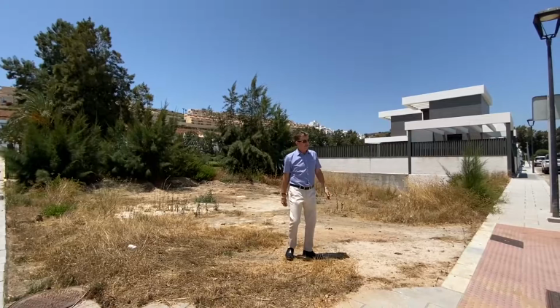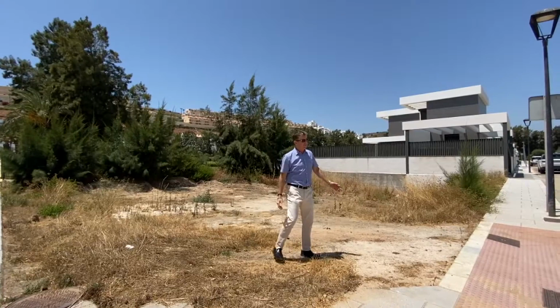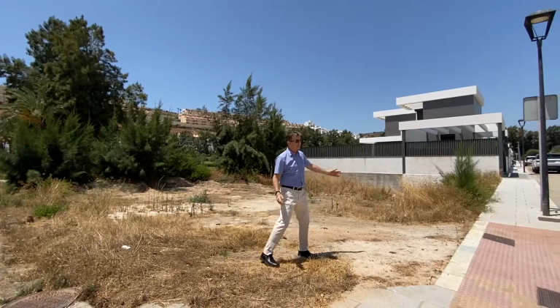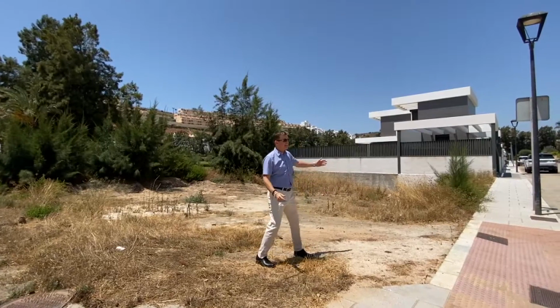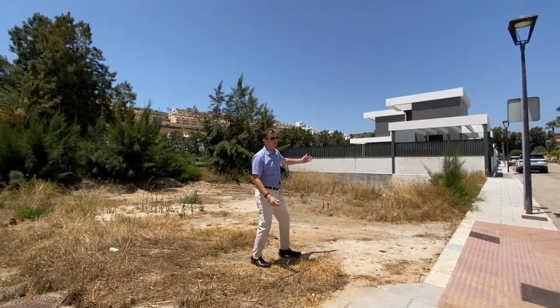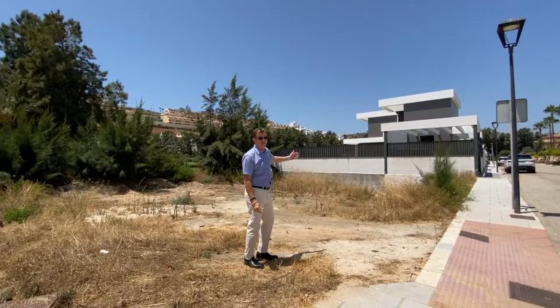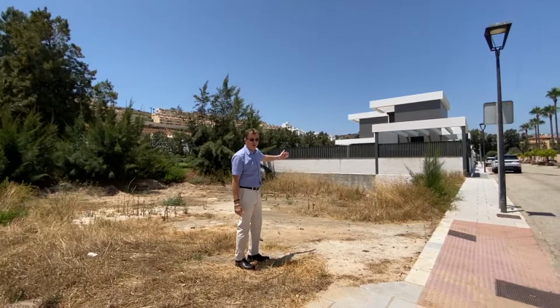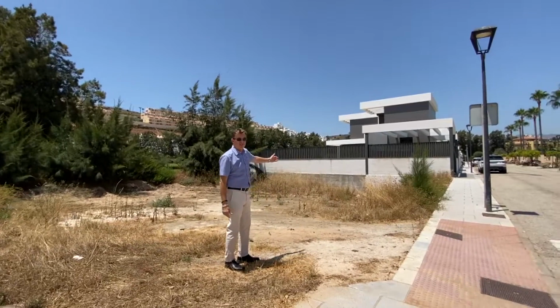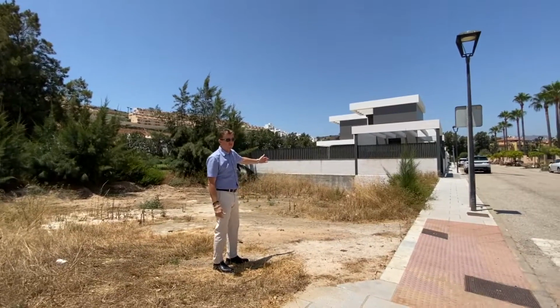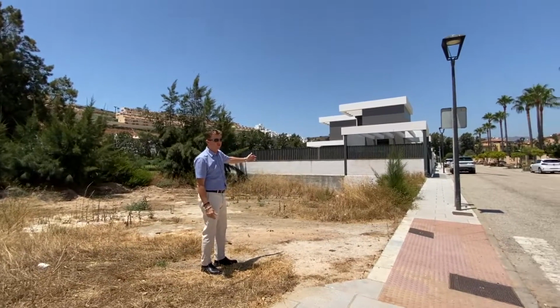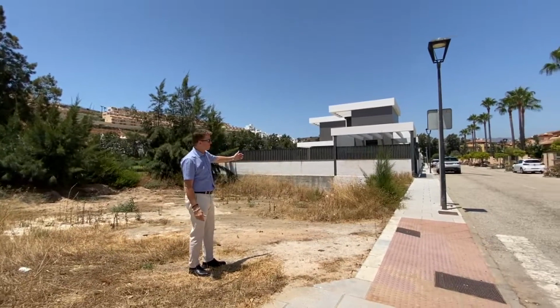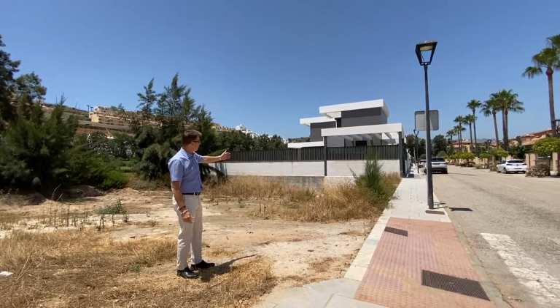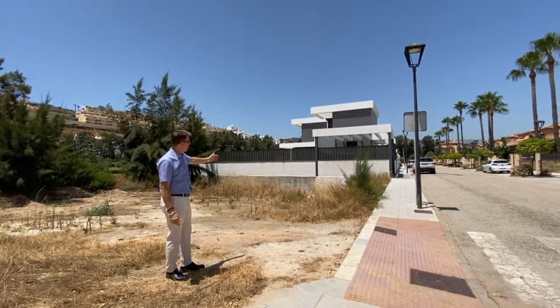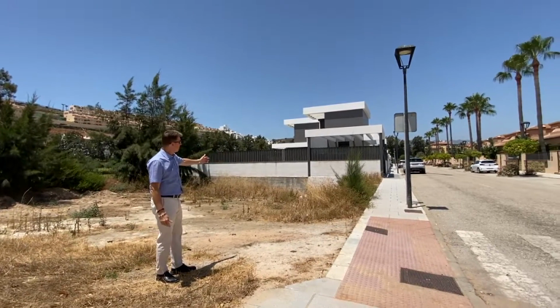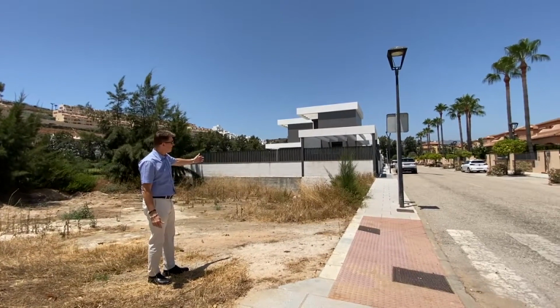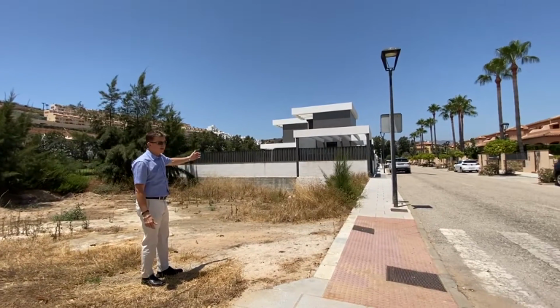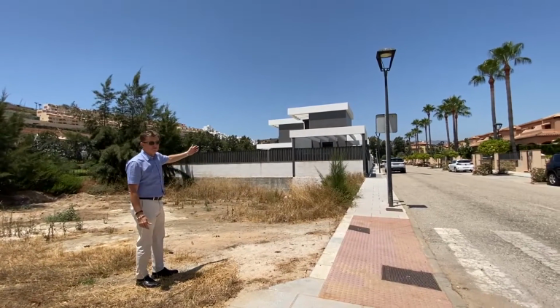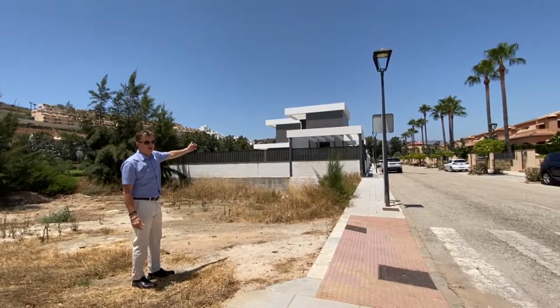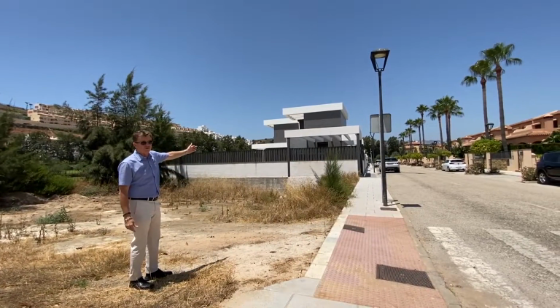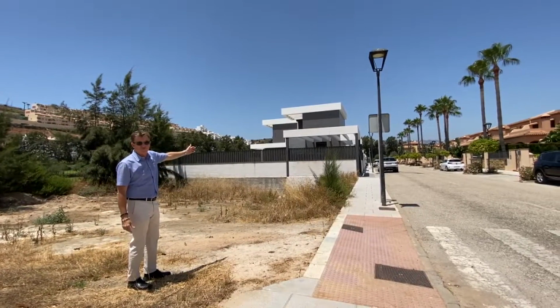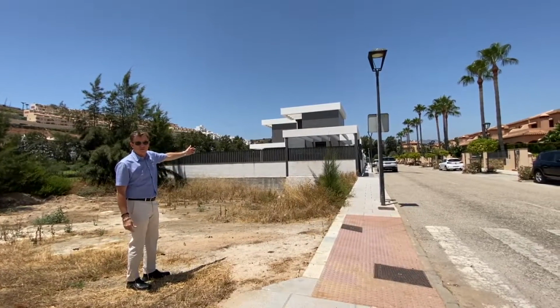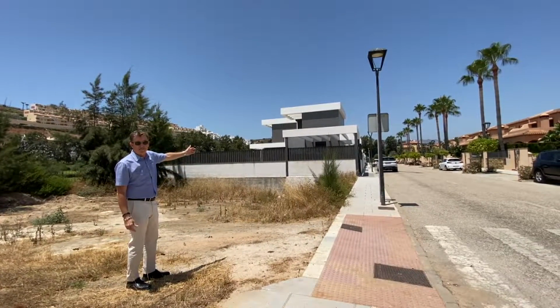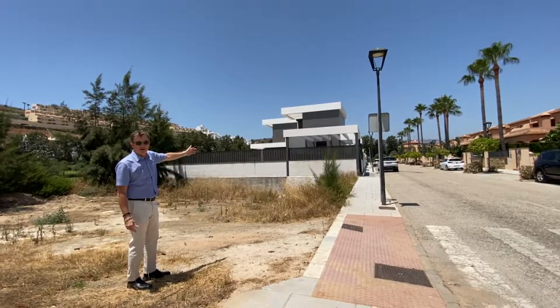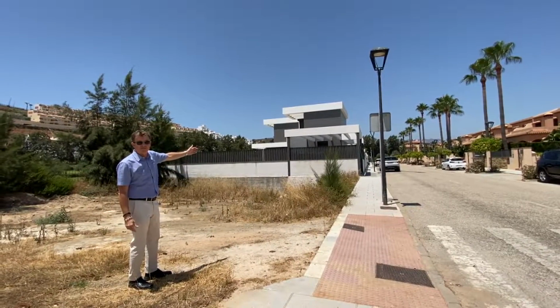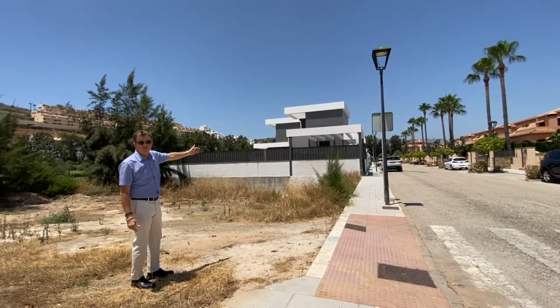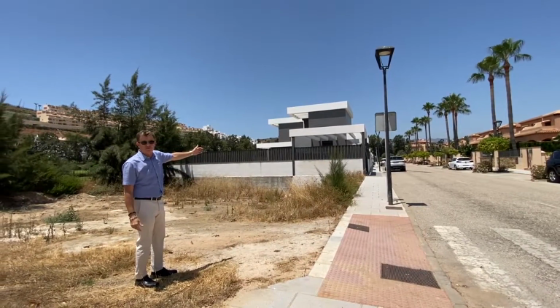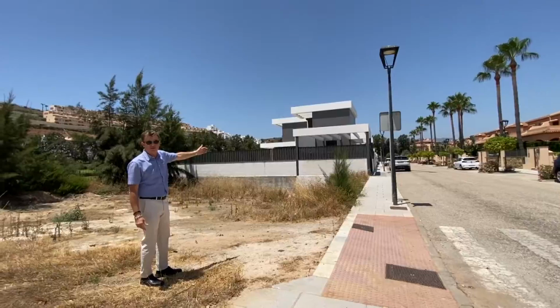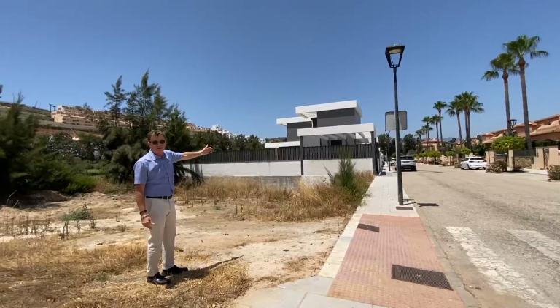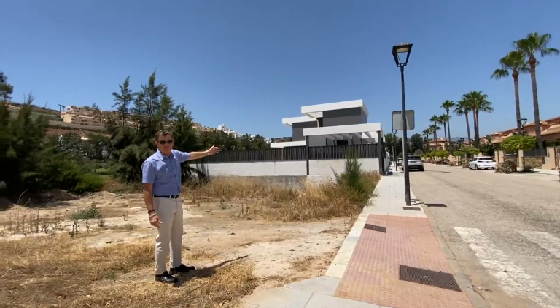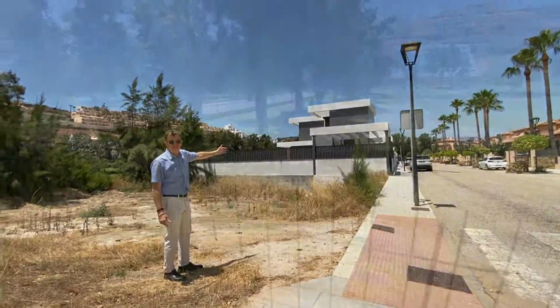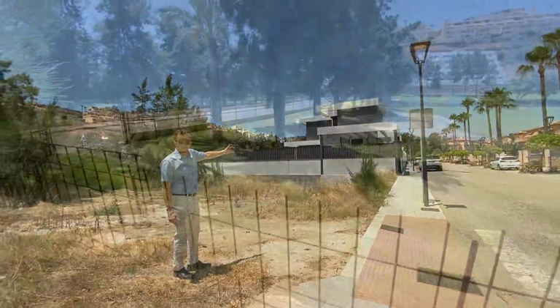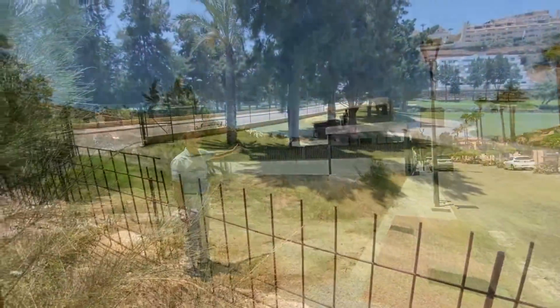And look at this — this is actually one of the nicest roads in the whole area. You've got sort of million pound to two million pound villas down here.